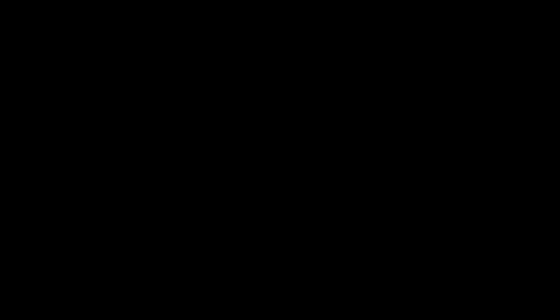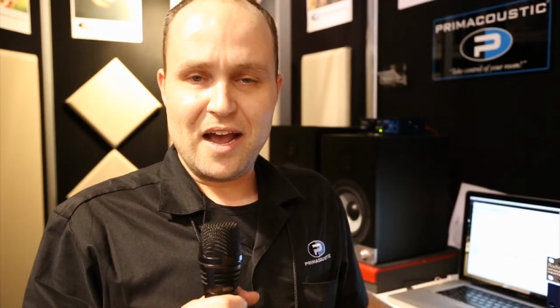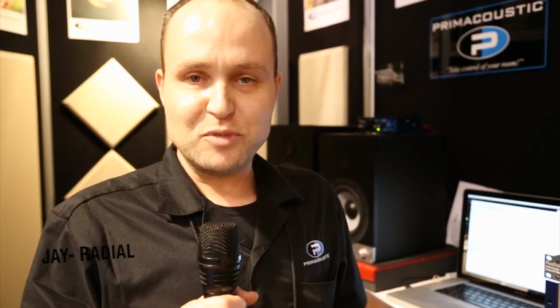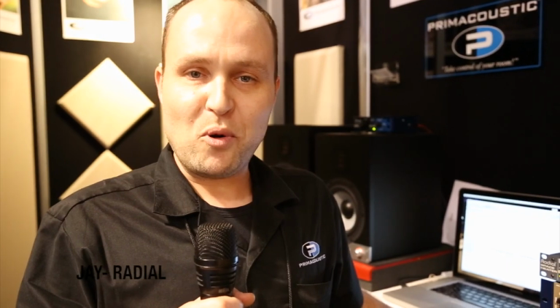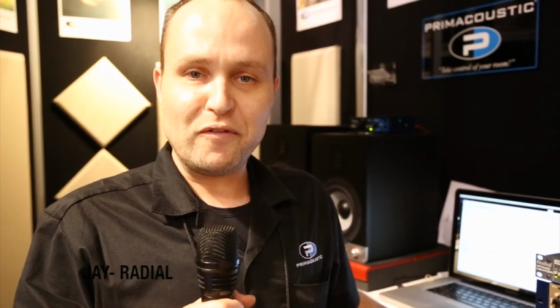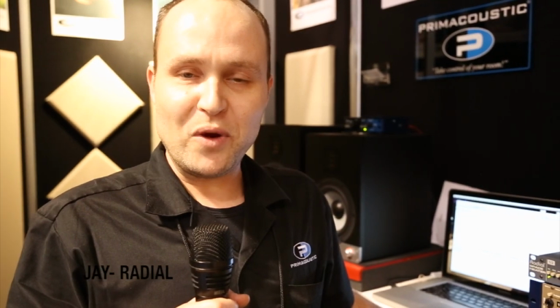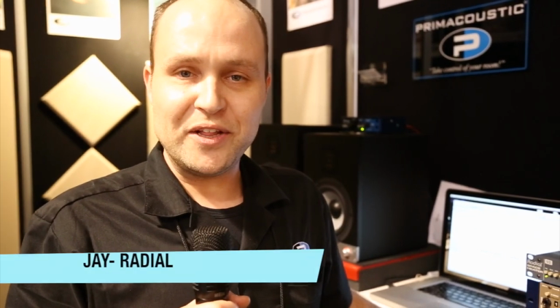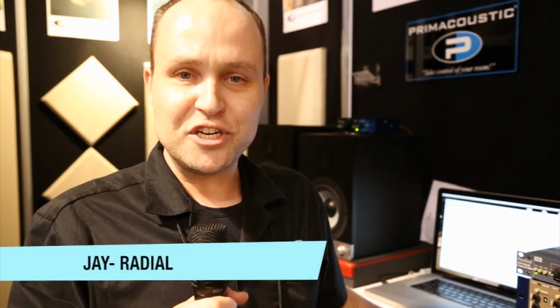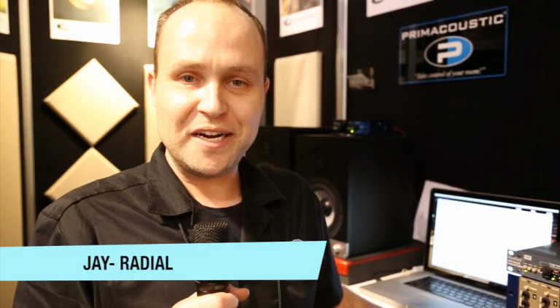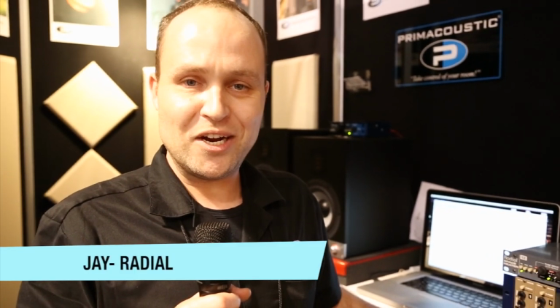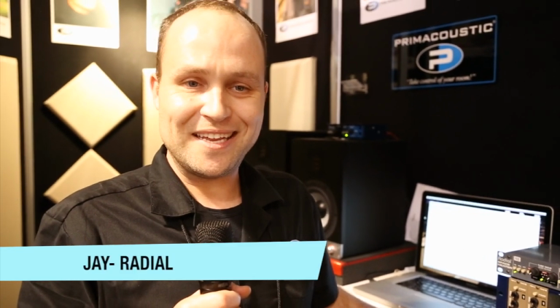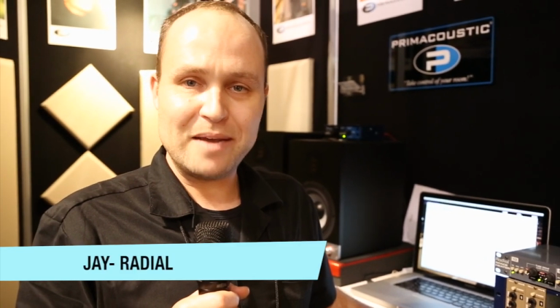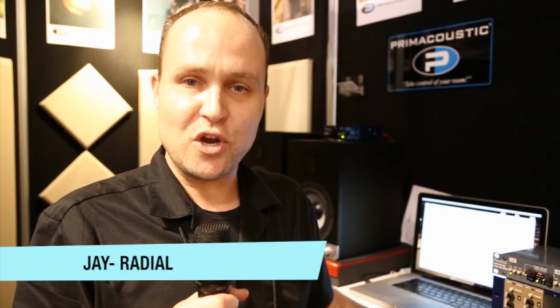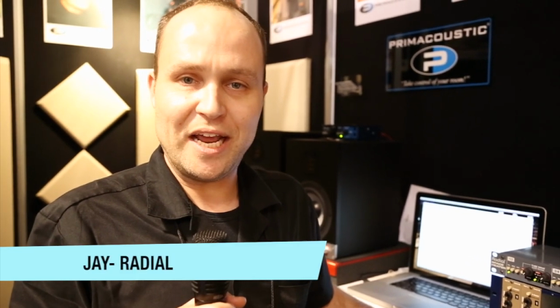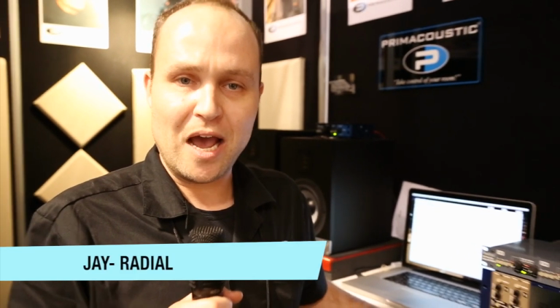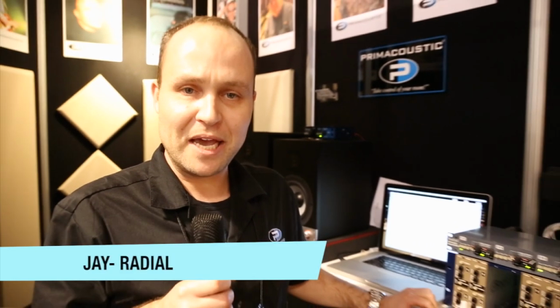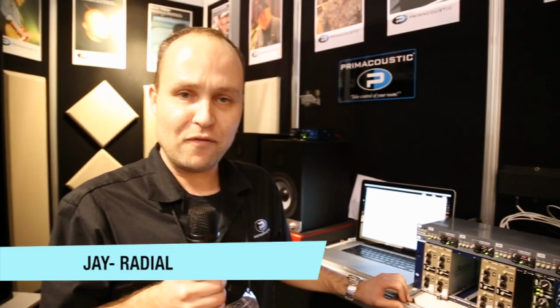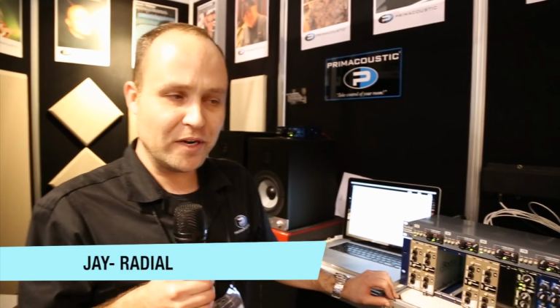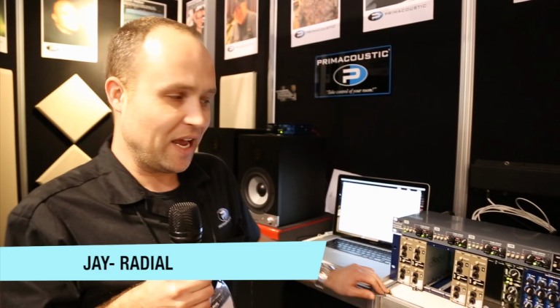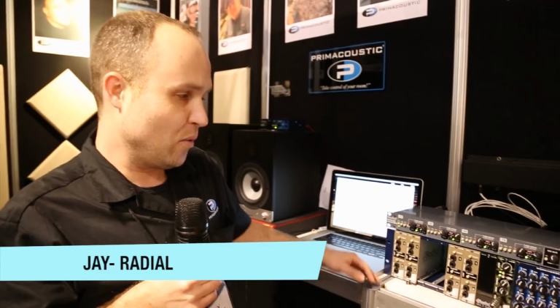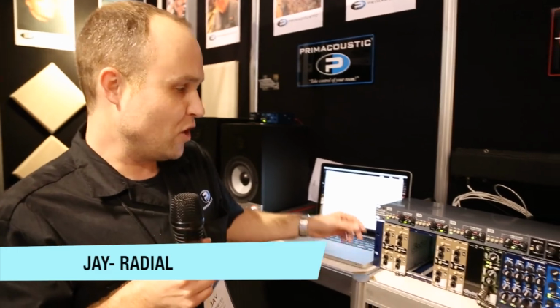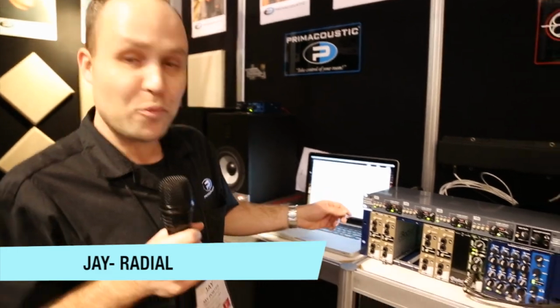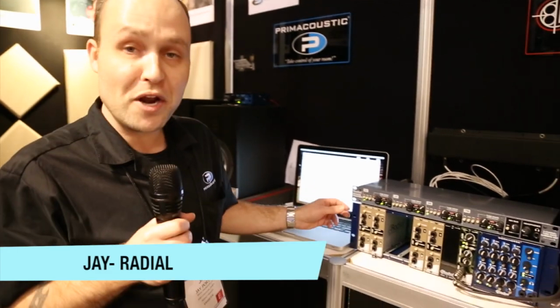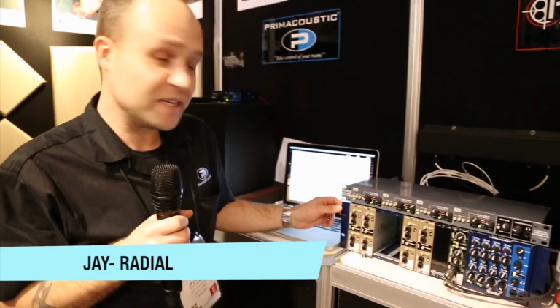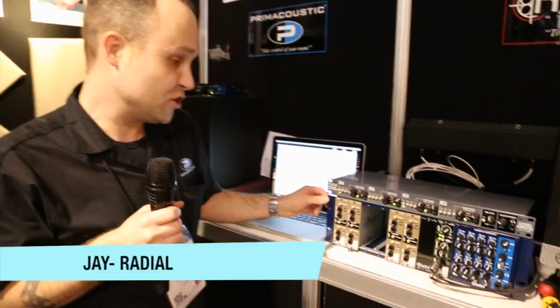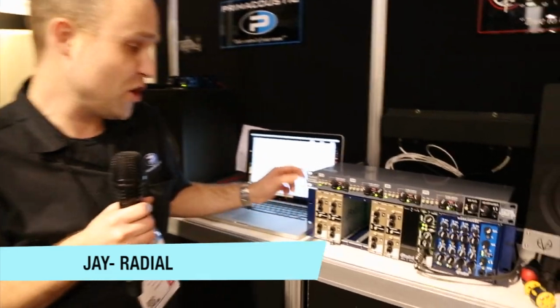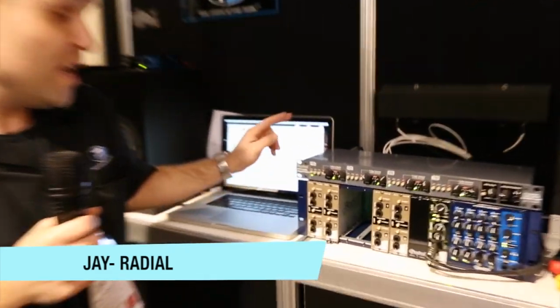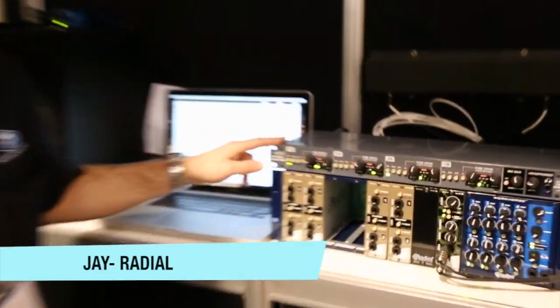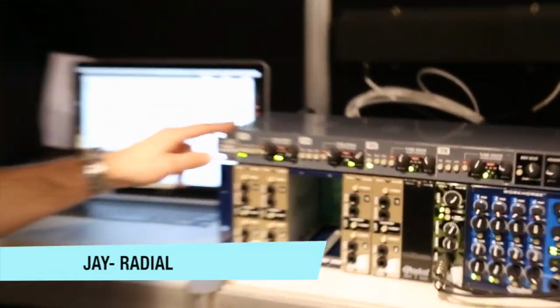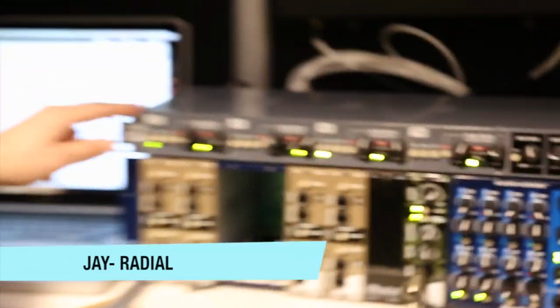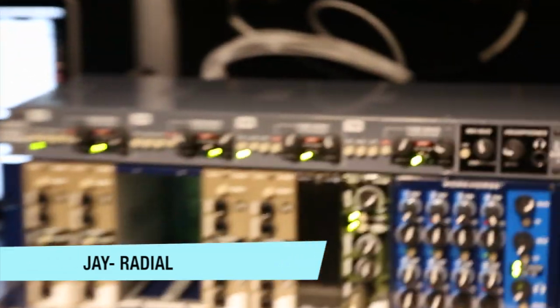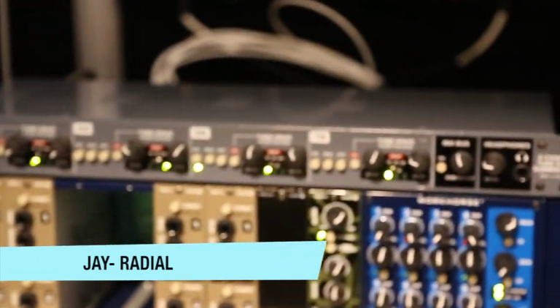Hi, I'm Jay Porter from Radial Engineering here at the NAMM Show in Anaheim, California. One of our new products here at the show is the Space Heater.